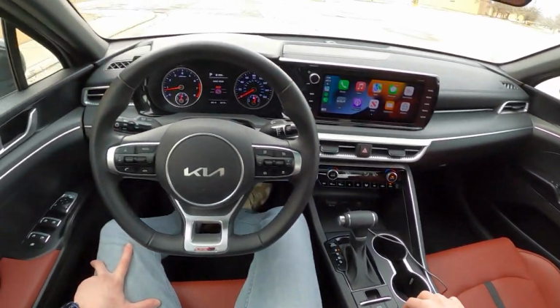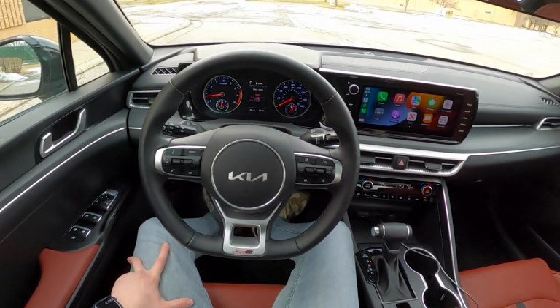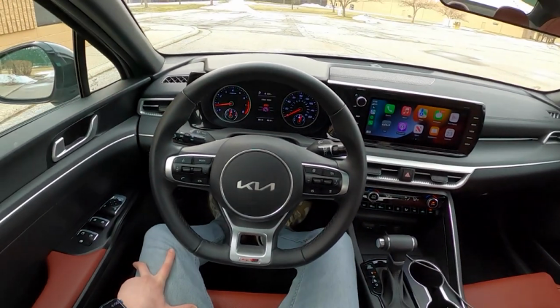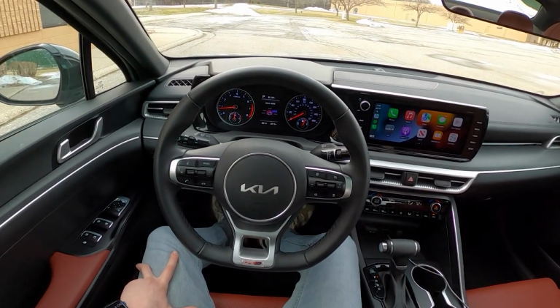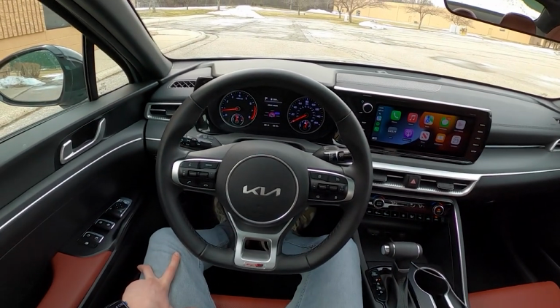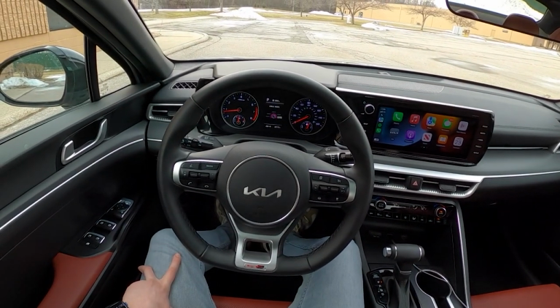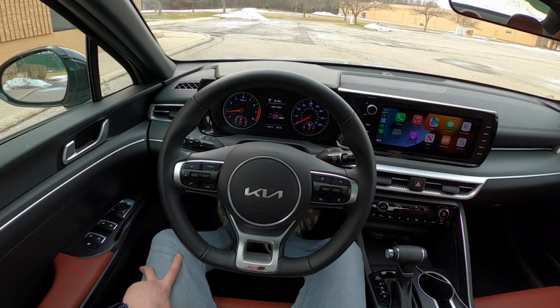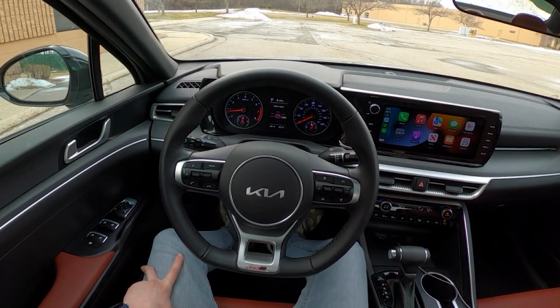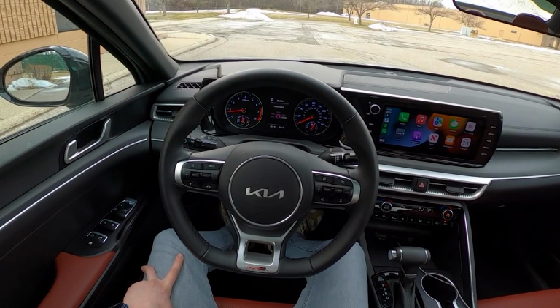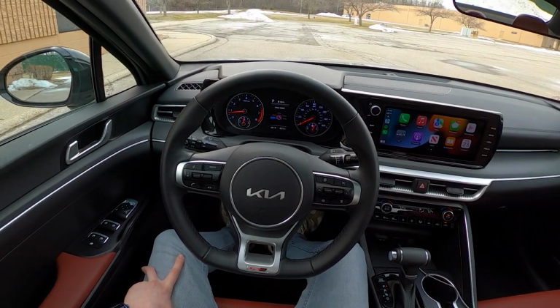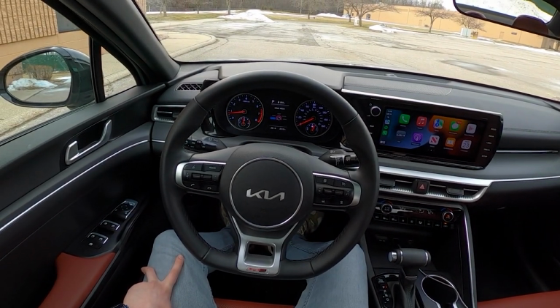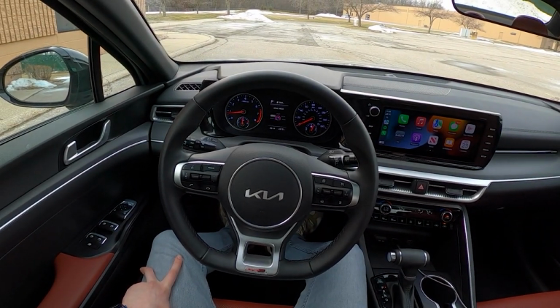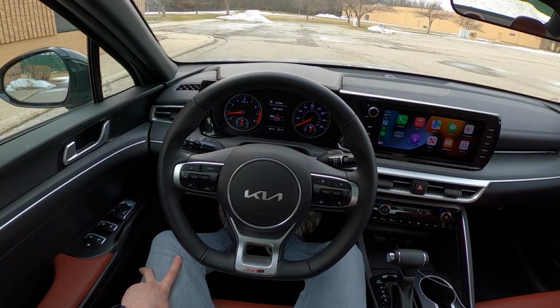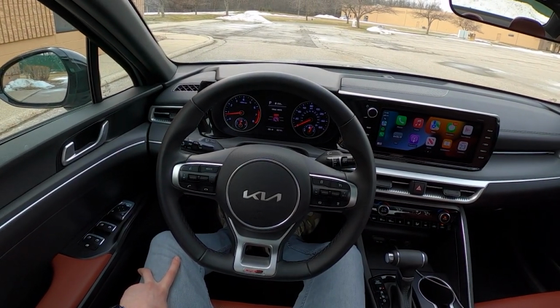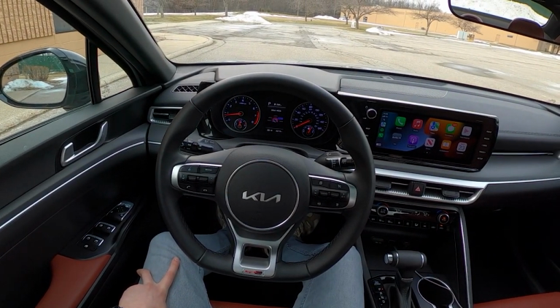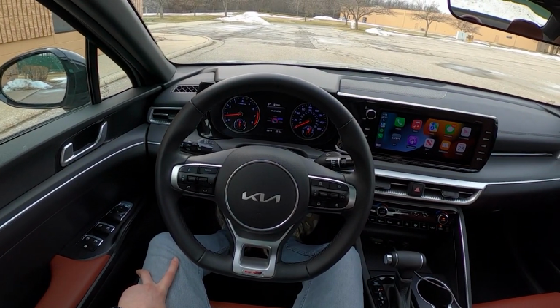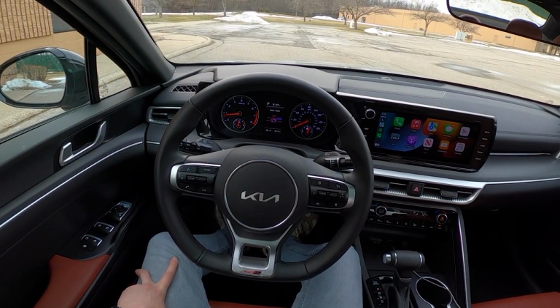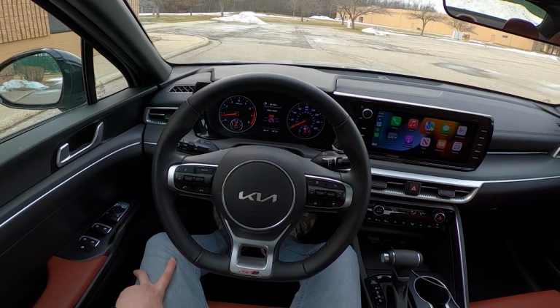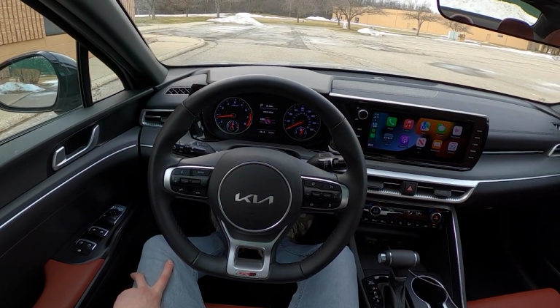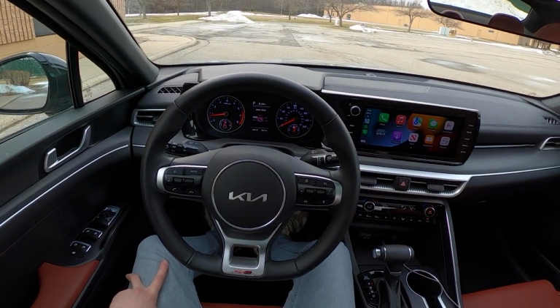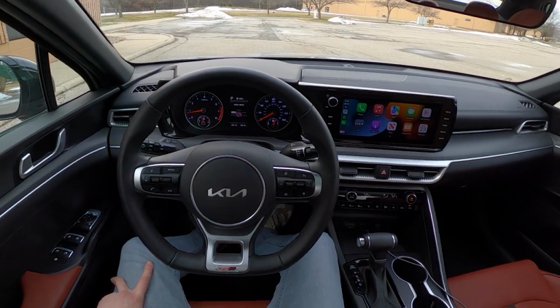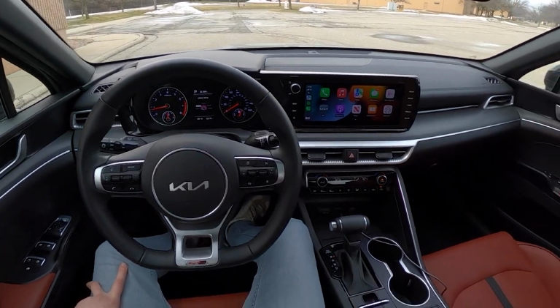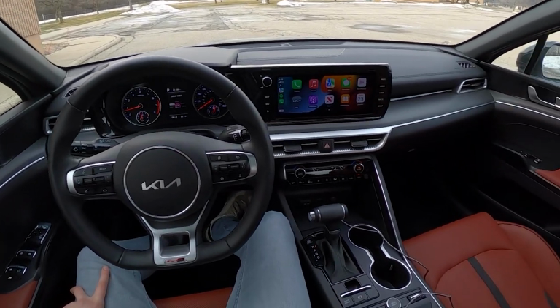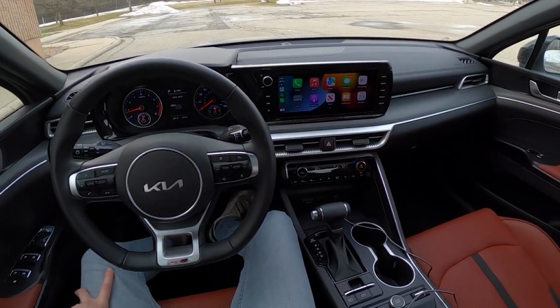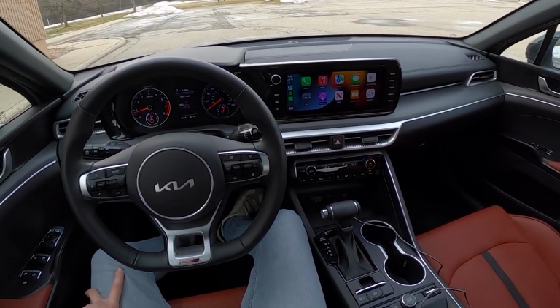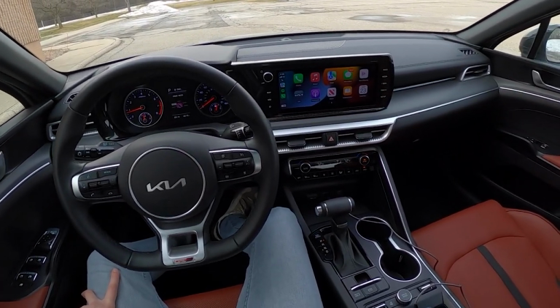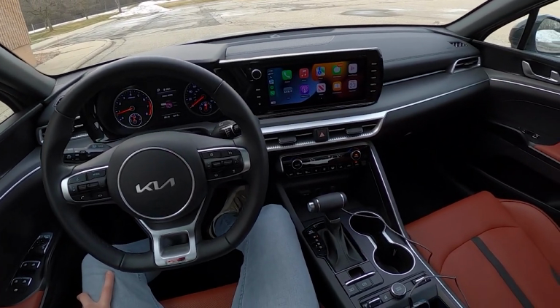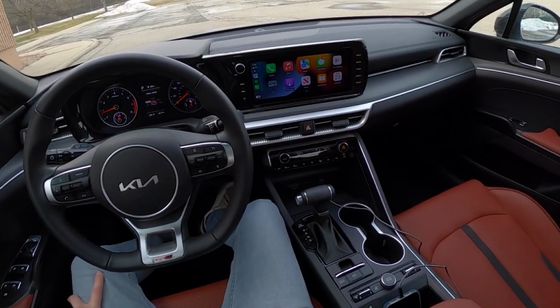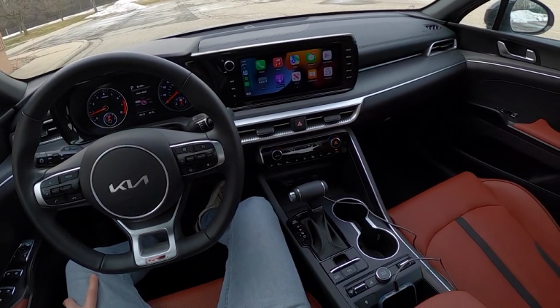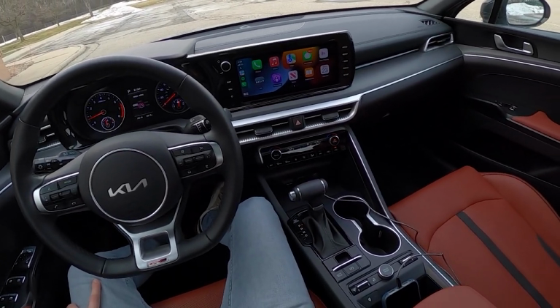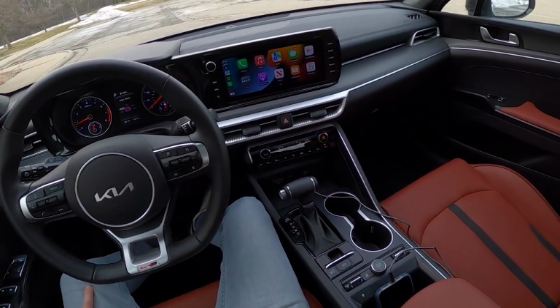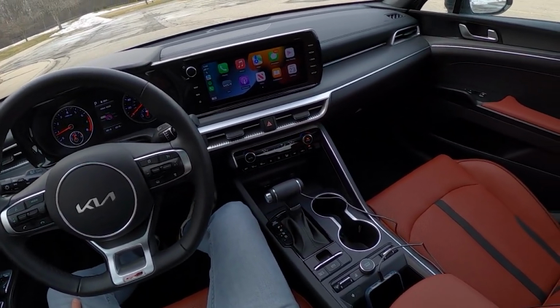Drive mode selector right here: Snow, Smart, Normal, Sport, and Custom. I'll start the review out here in Normal.